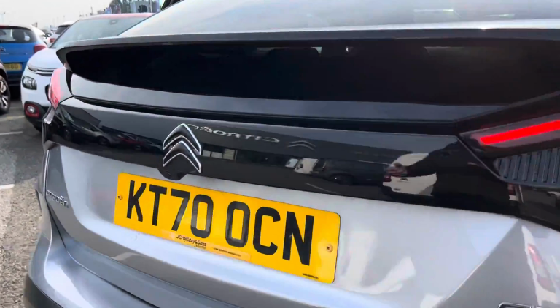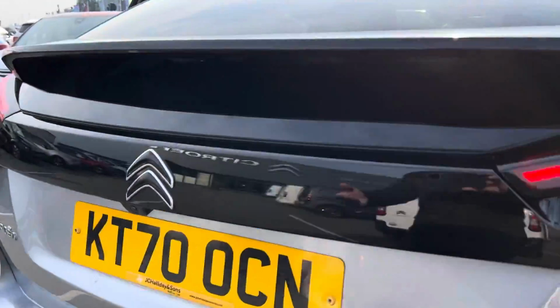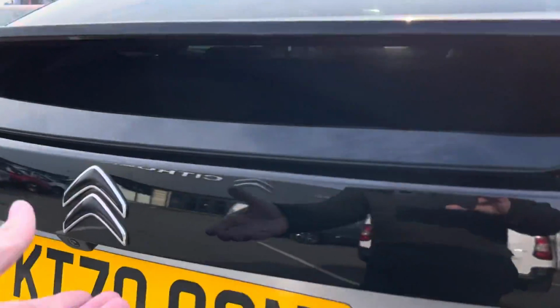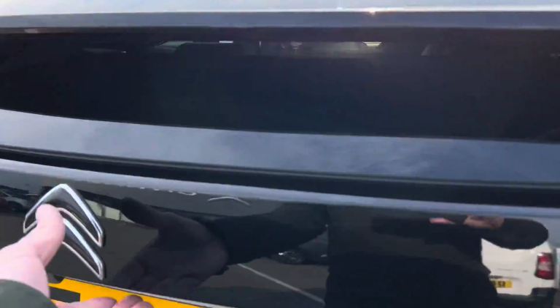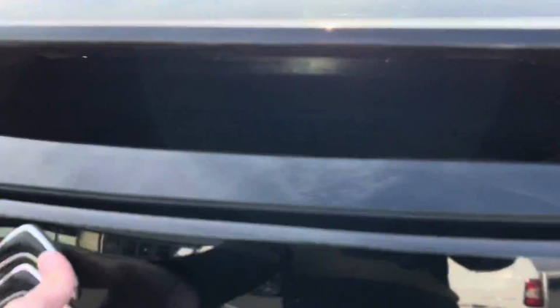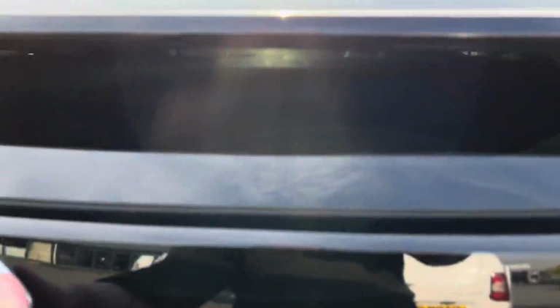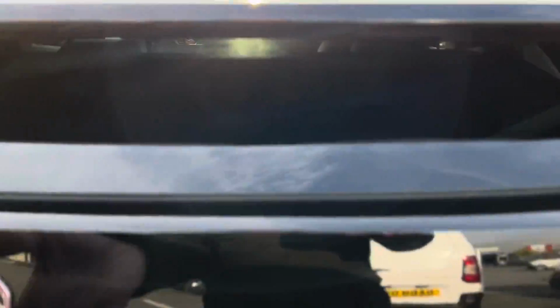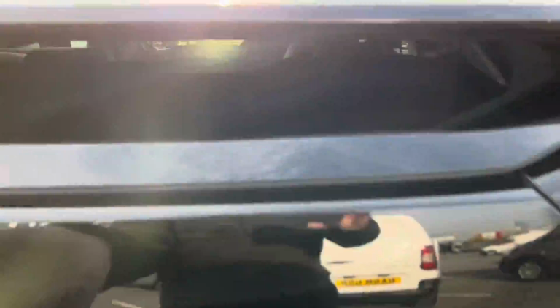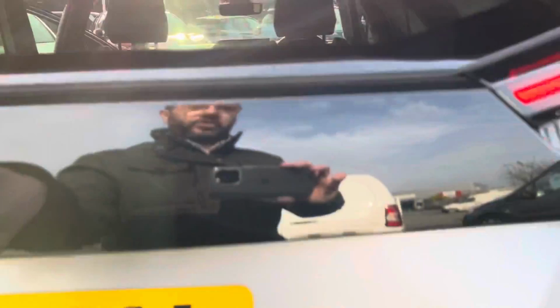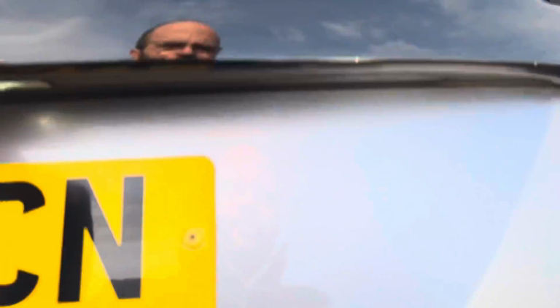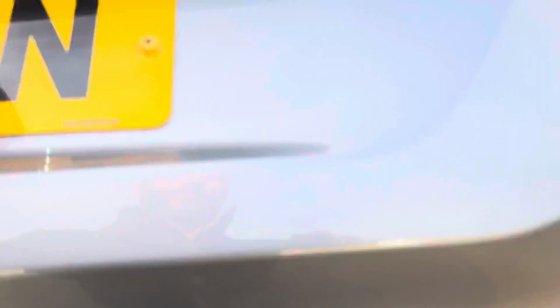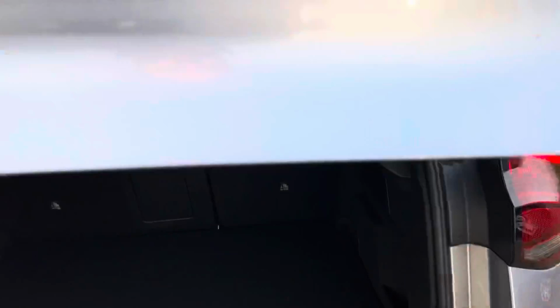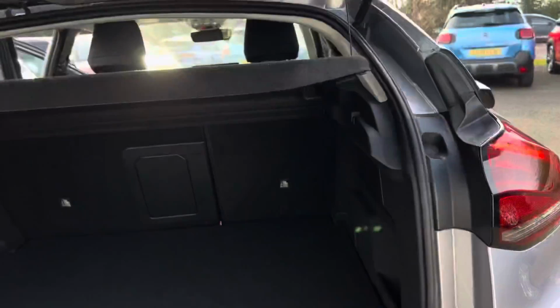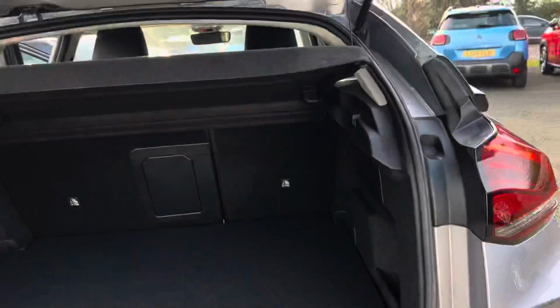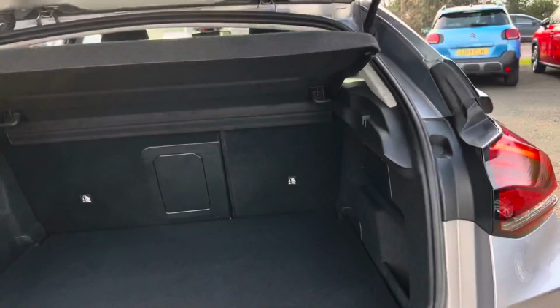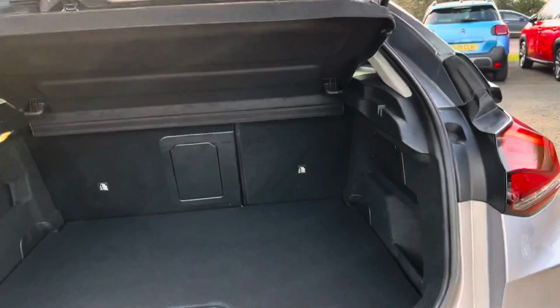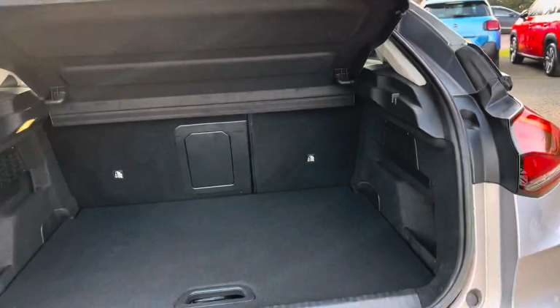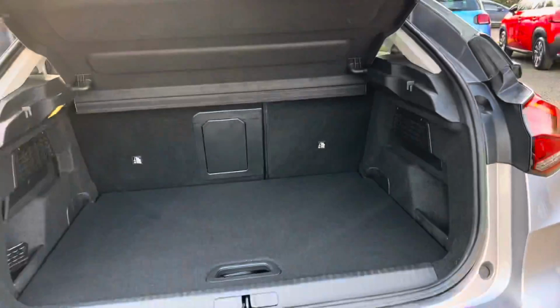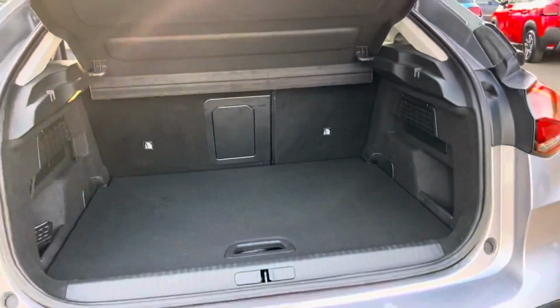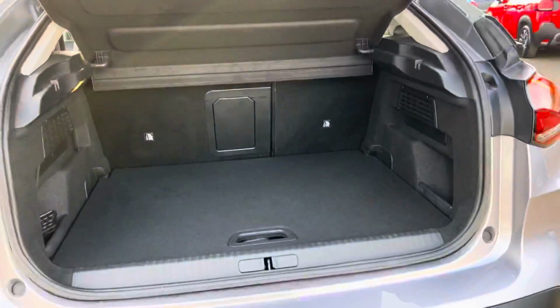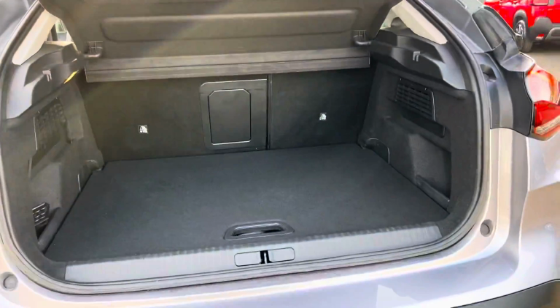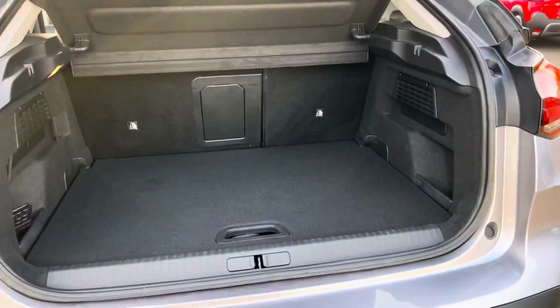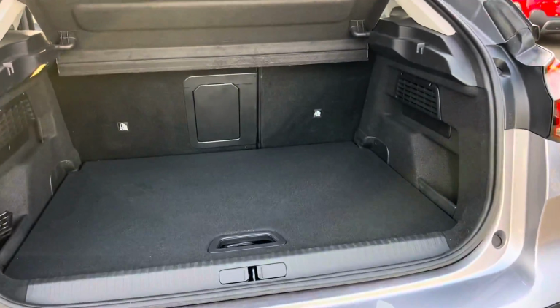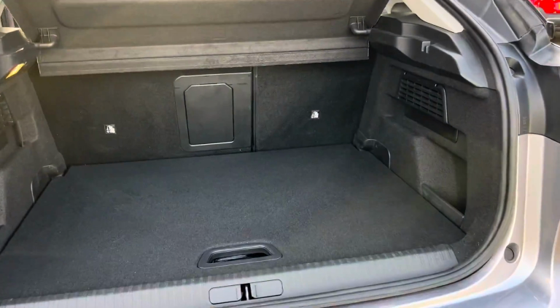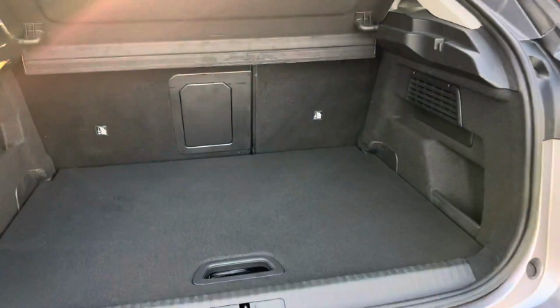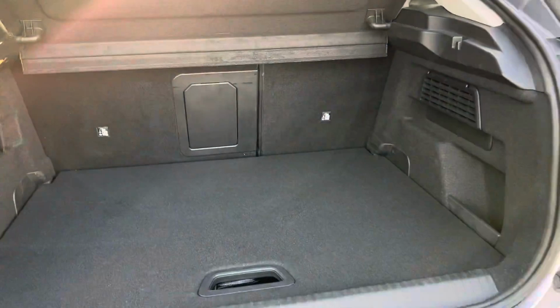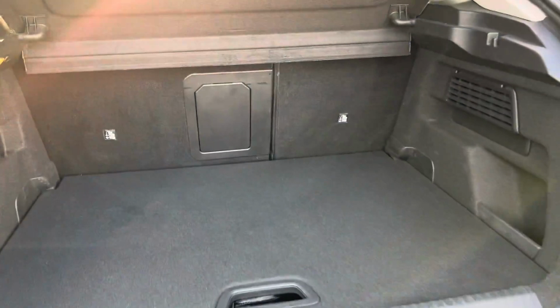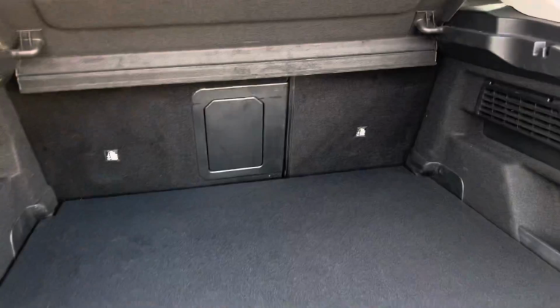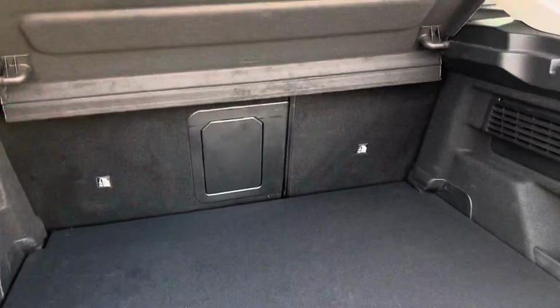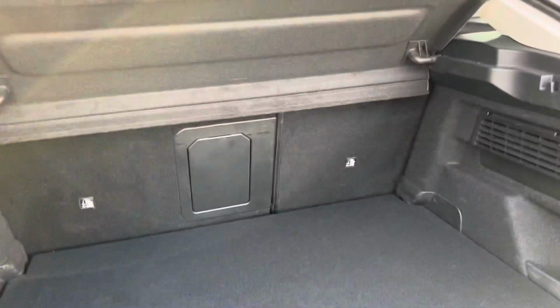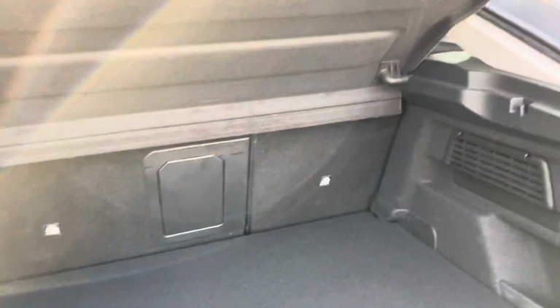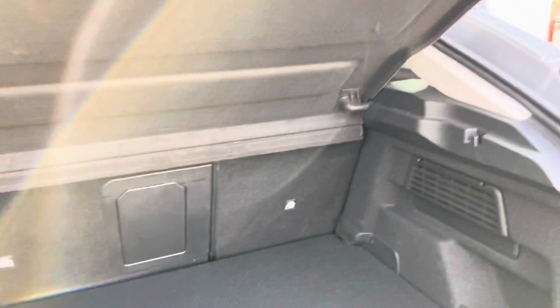I'll just show you here into the boot. You've loads of space here in the boot and you've also got your 3 hatch there as well.